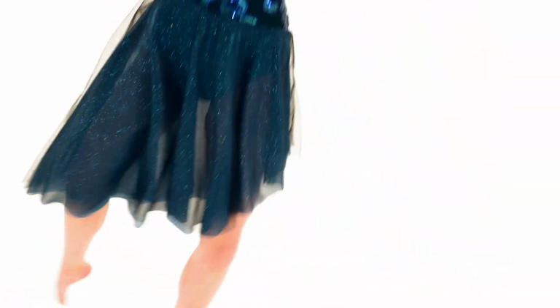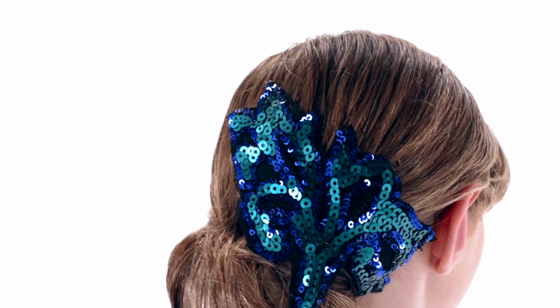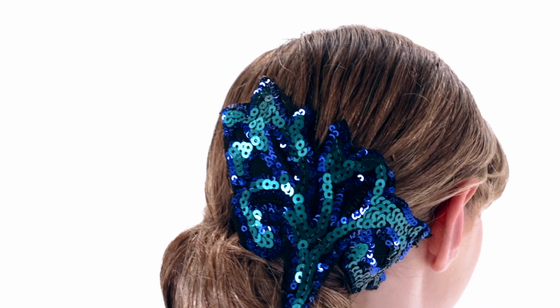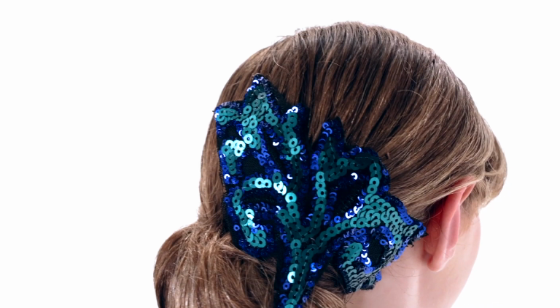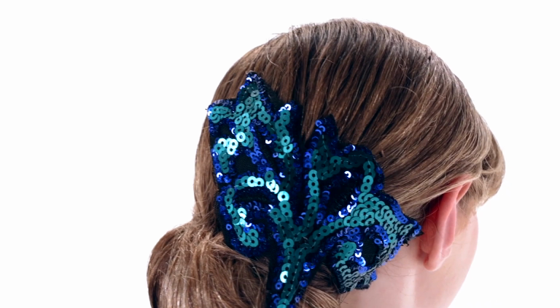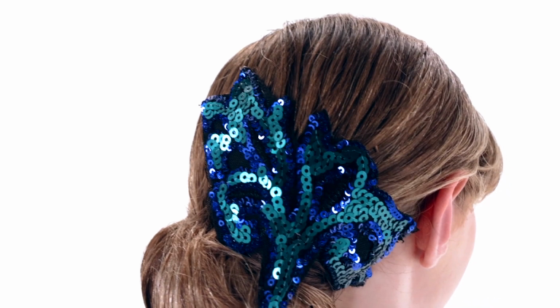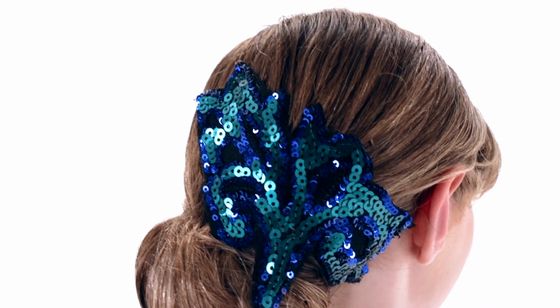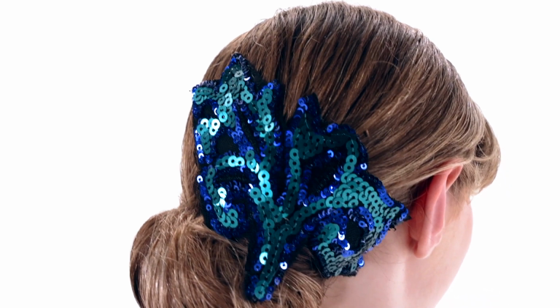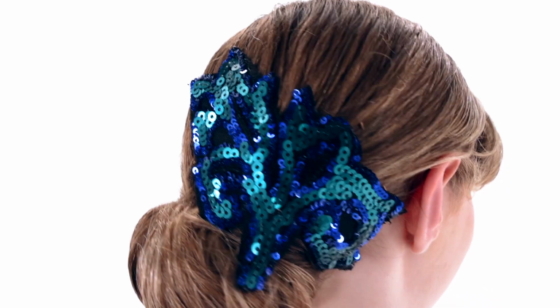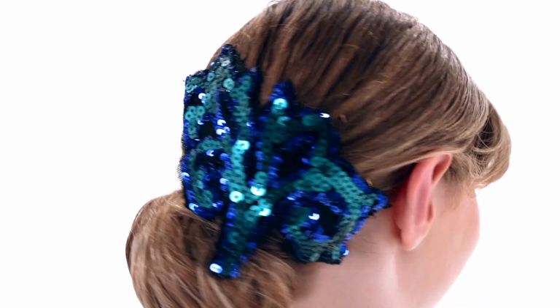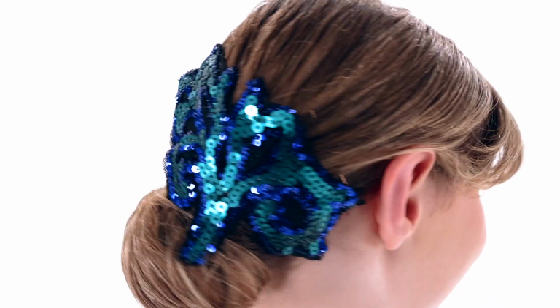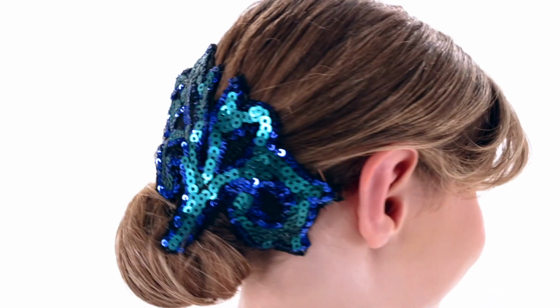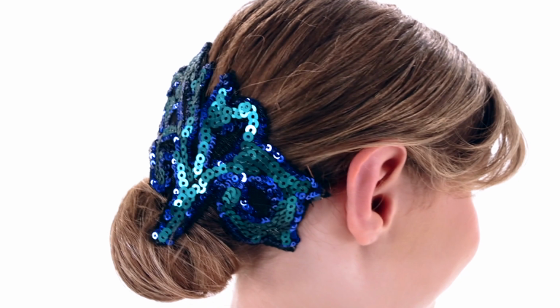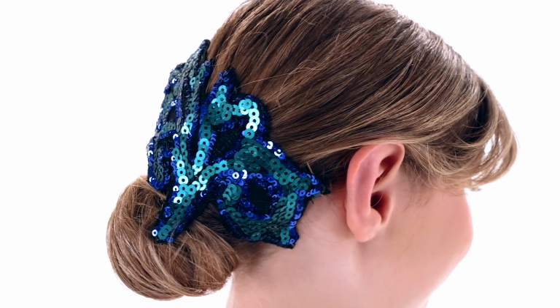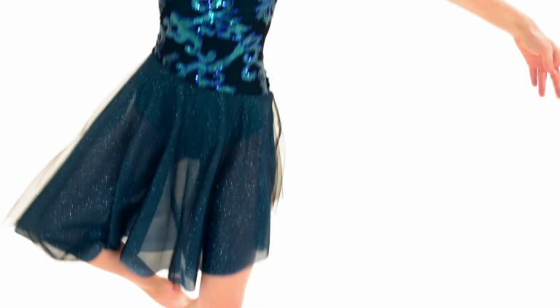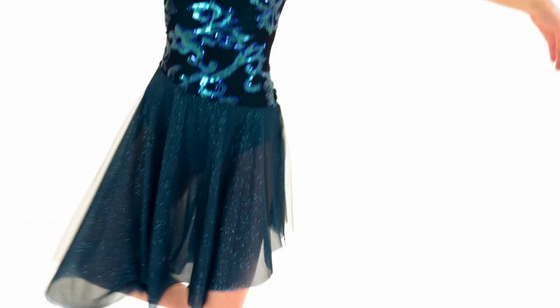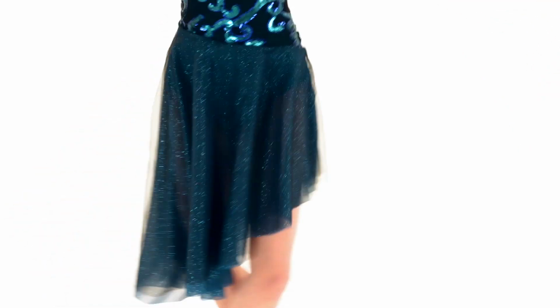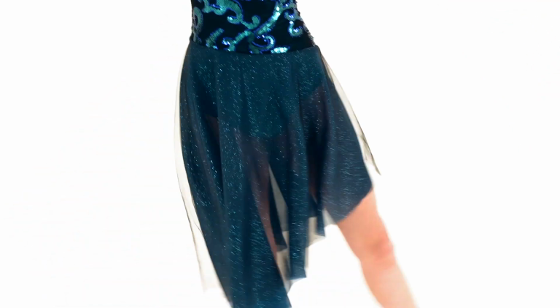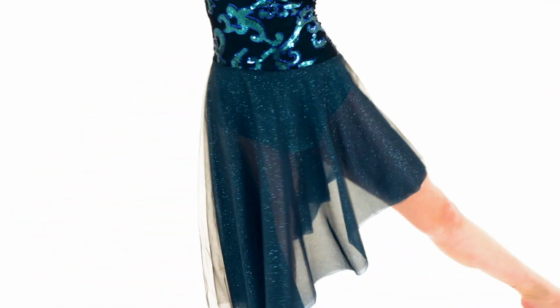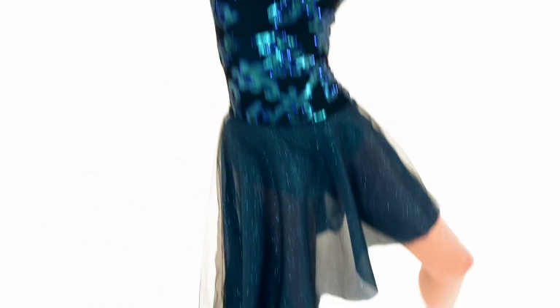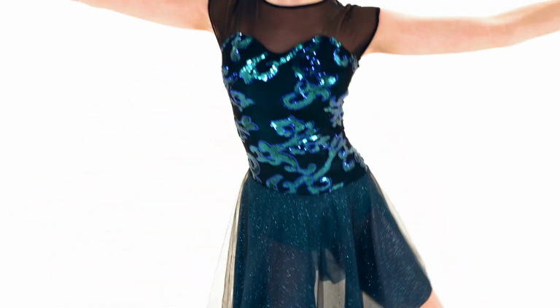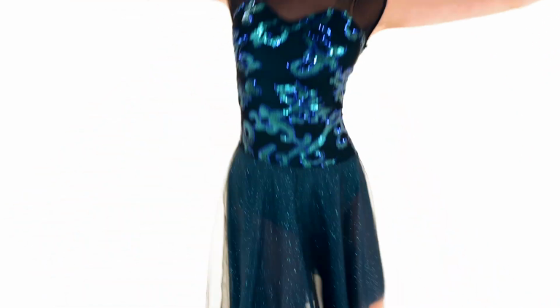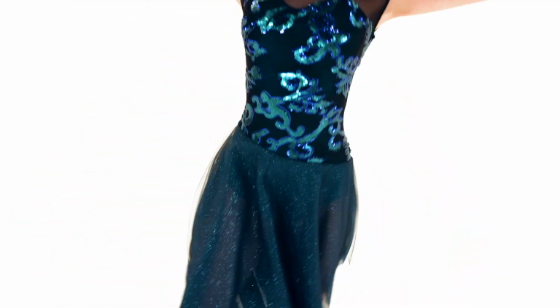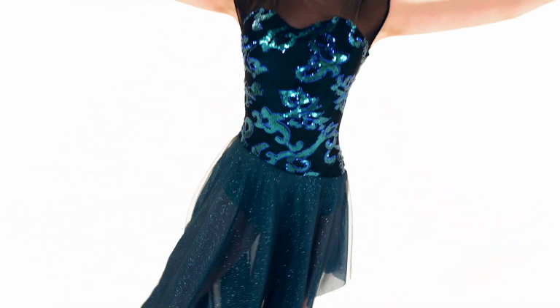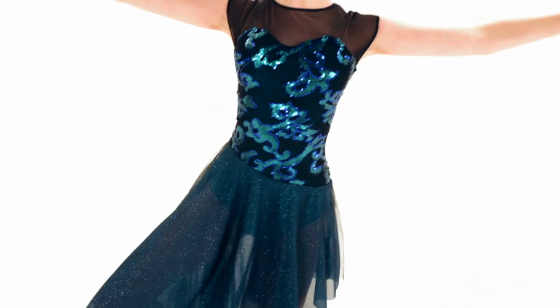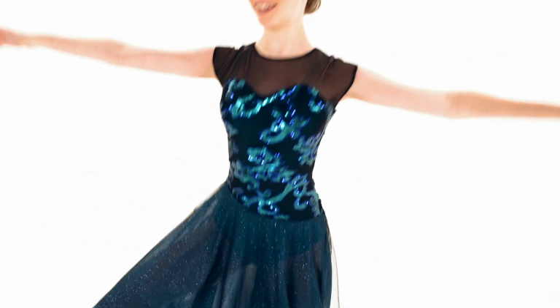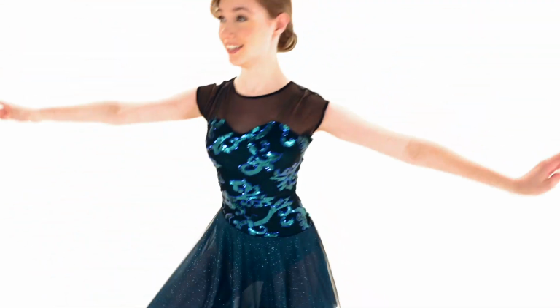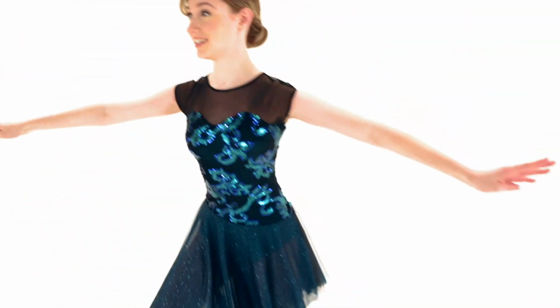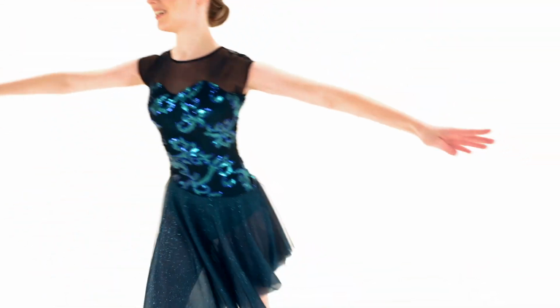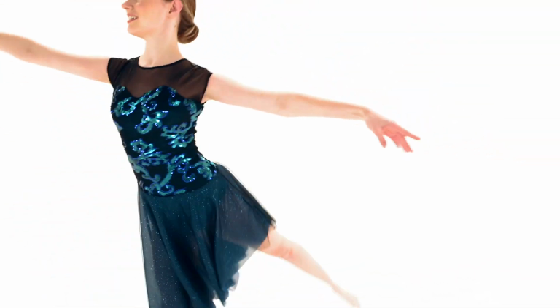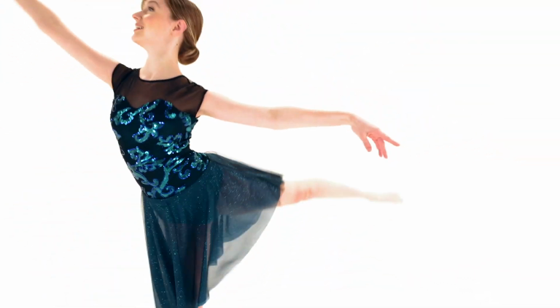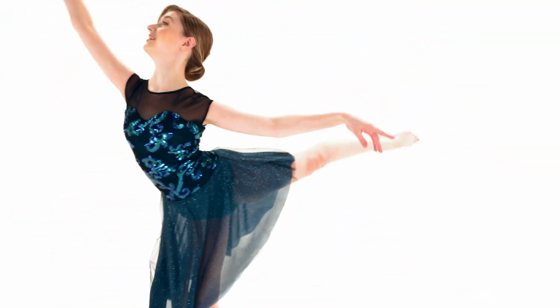This costume includes a headpiece with bobby pins, and as always, it ships on a hanger in a garment bag.